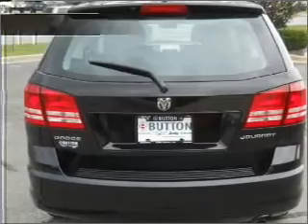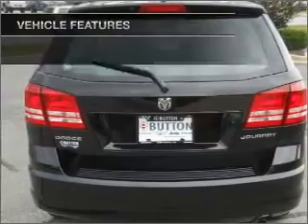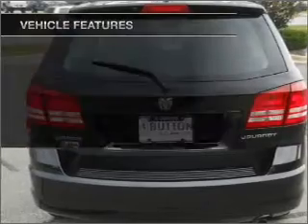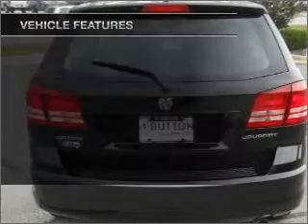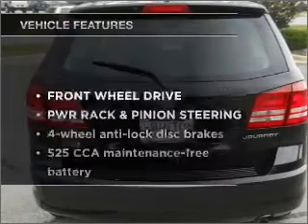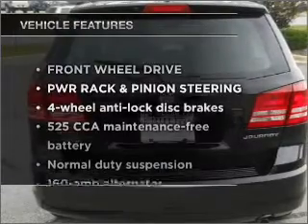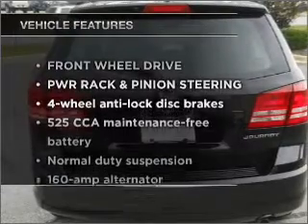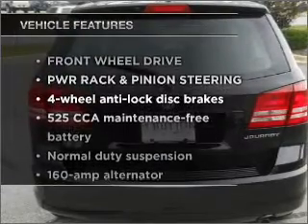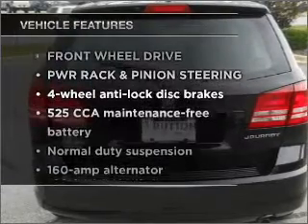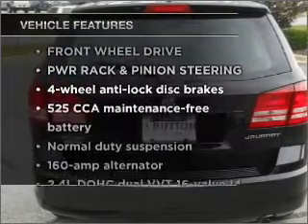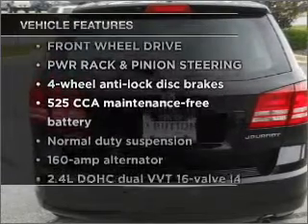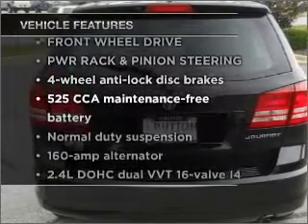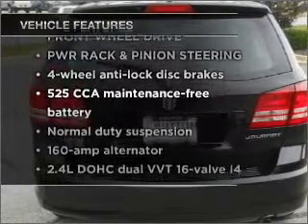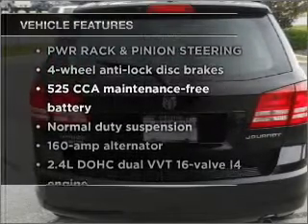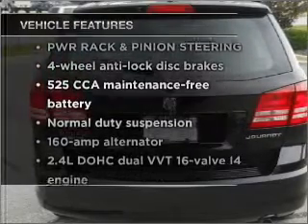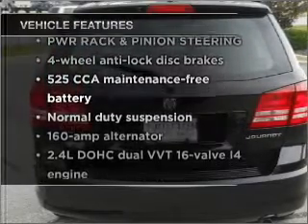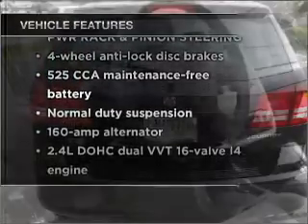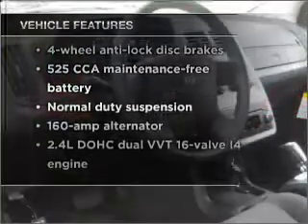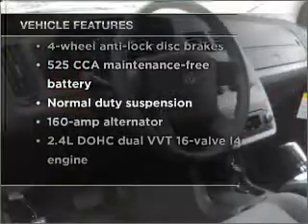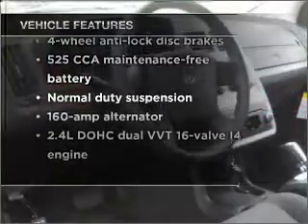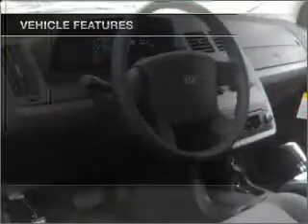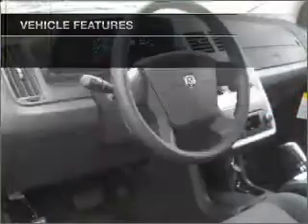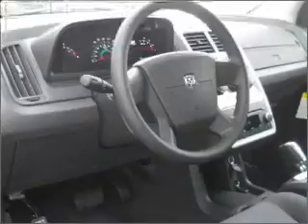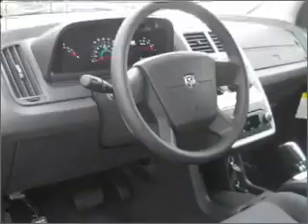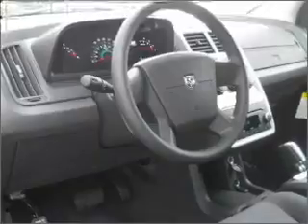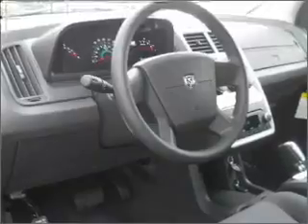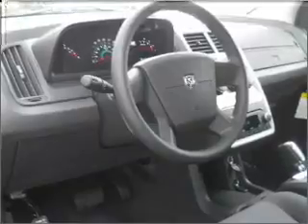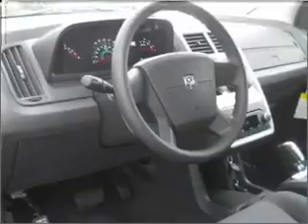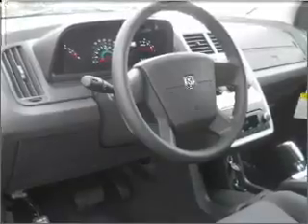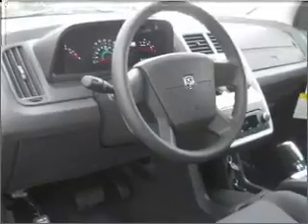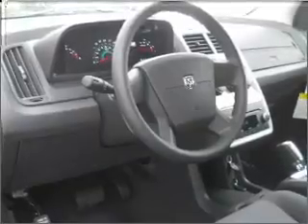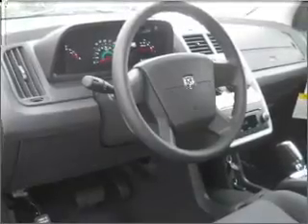Enjoy these notable features included in this vehicle: air conditioning, power door locks, power windows, and power steering.